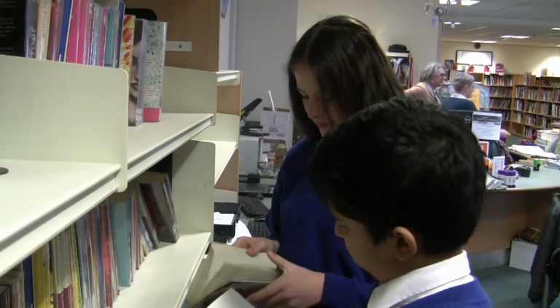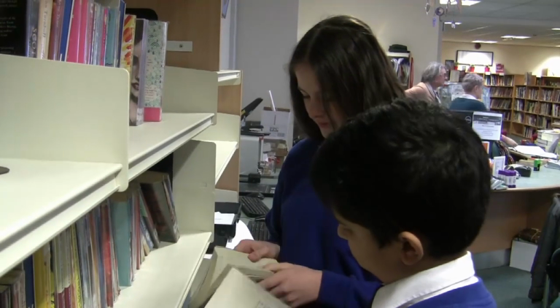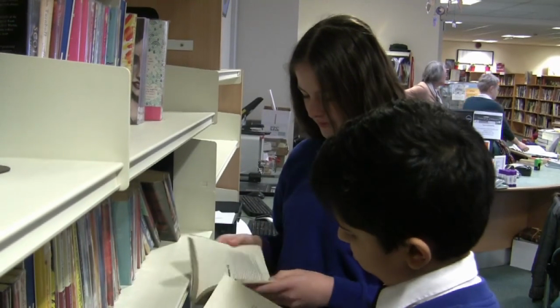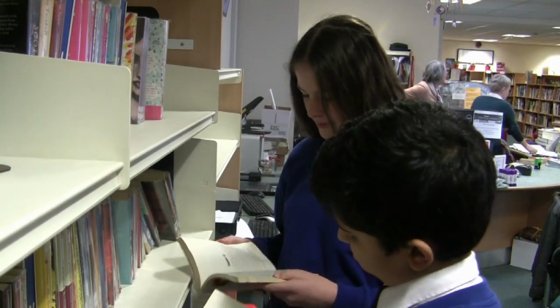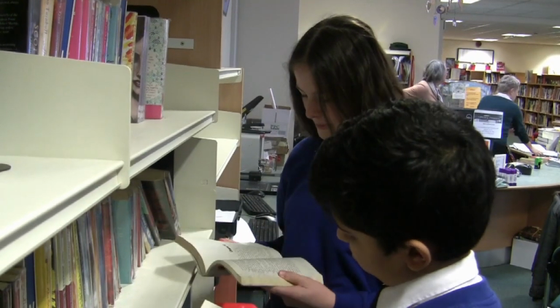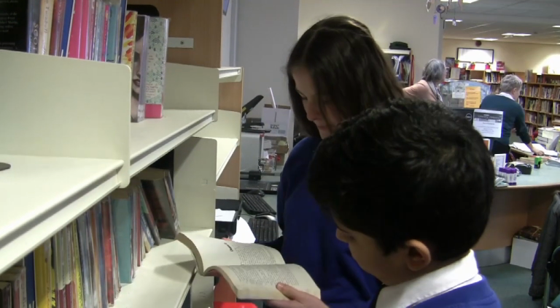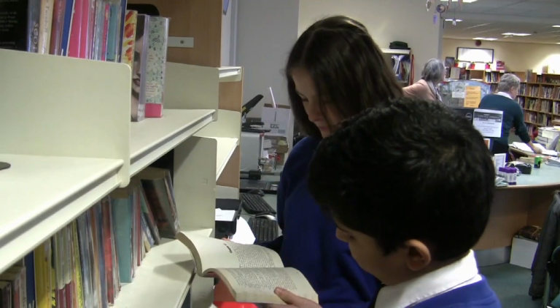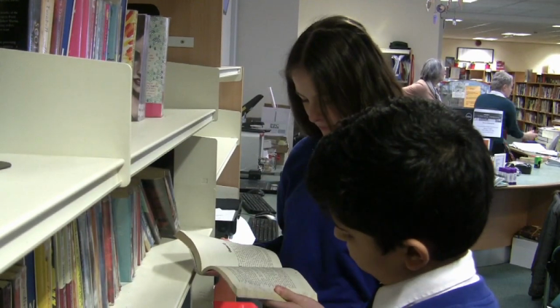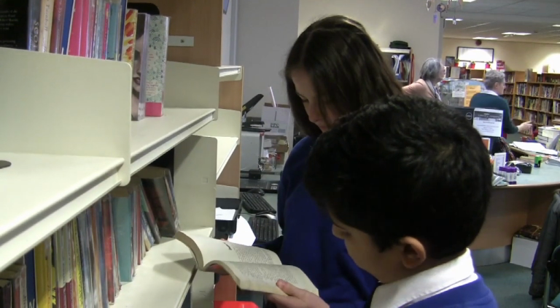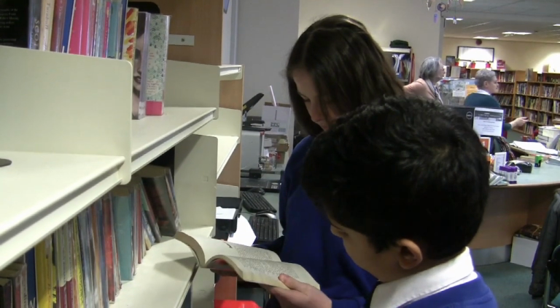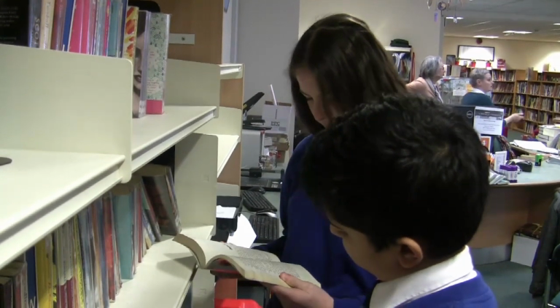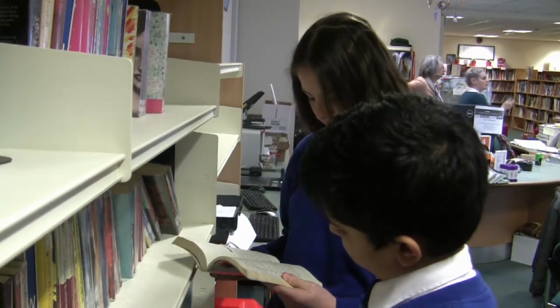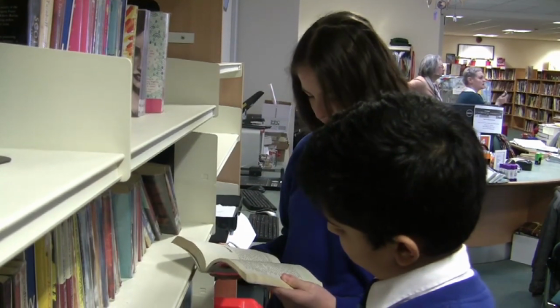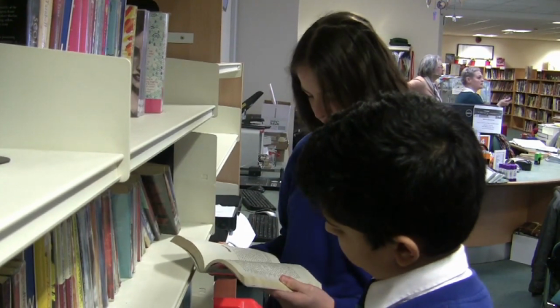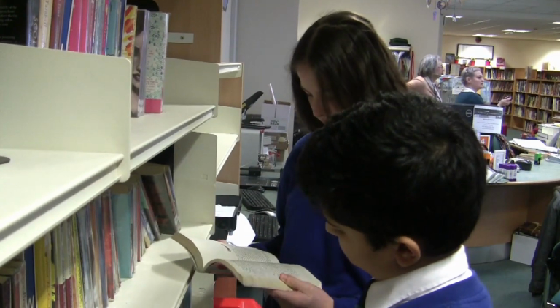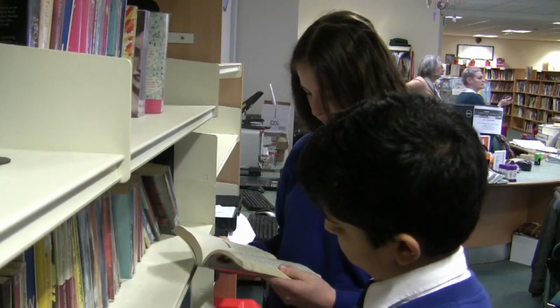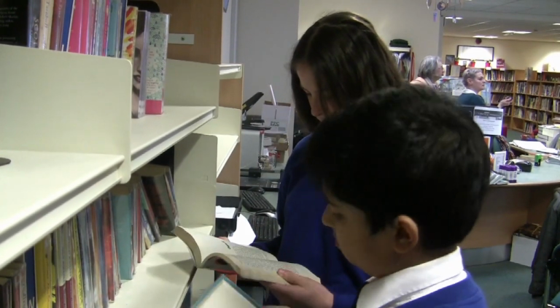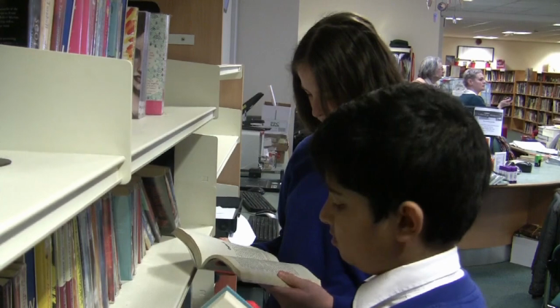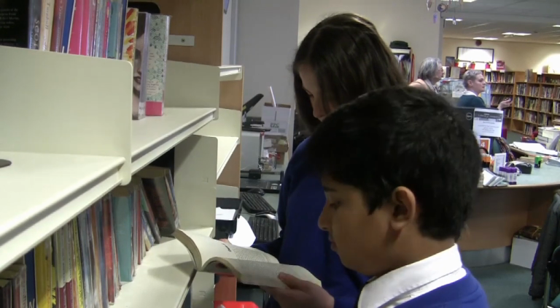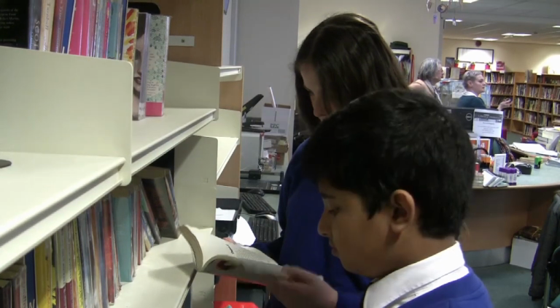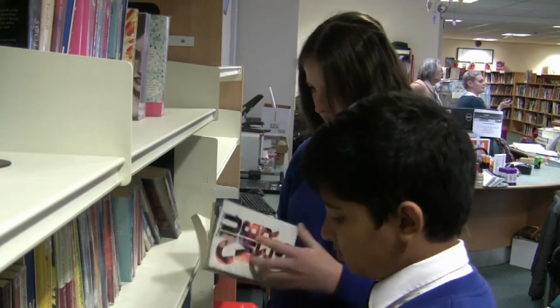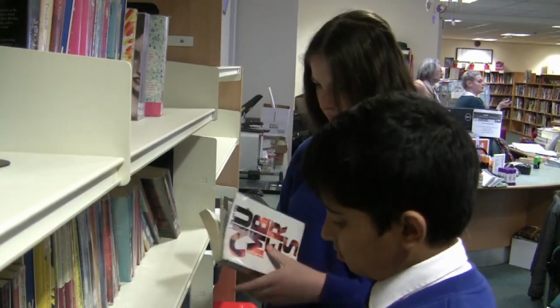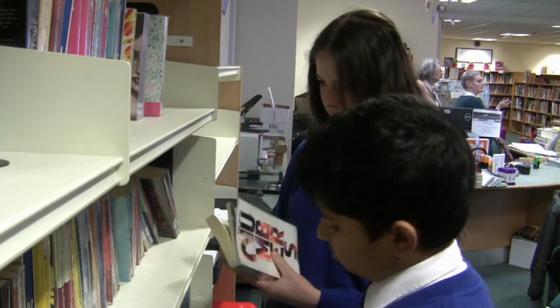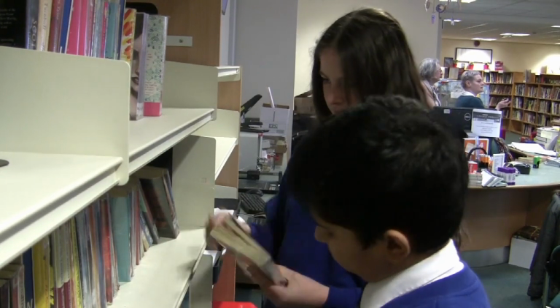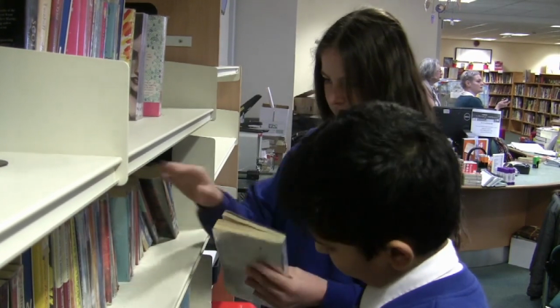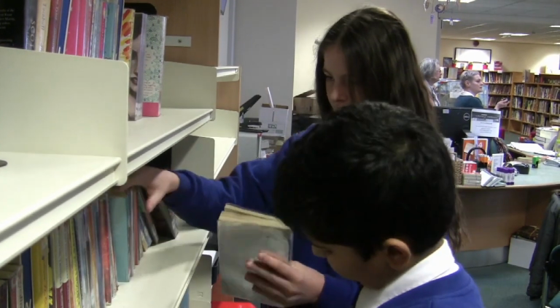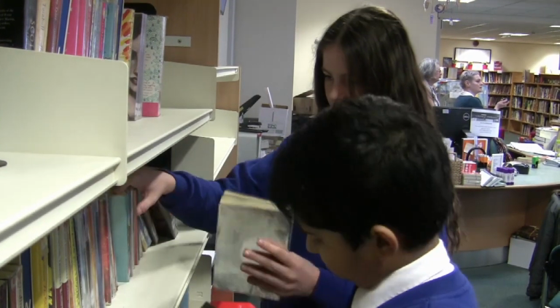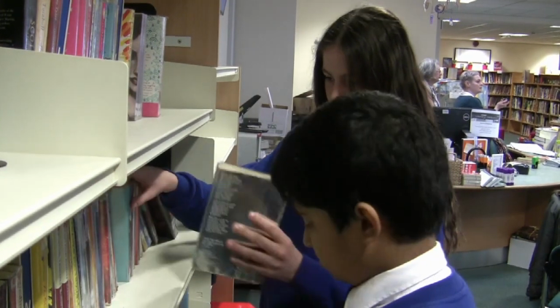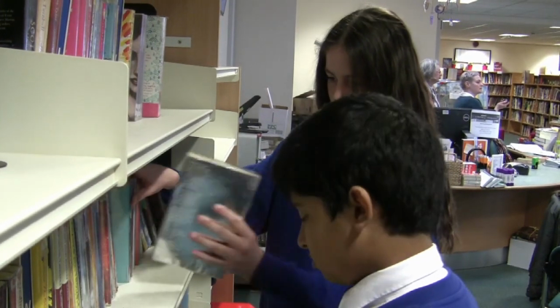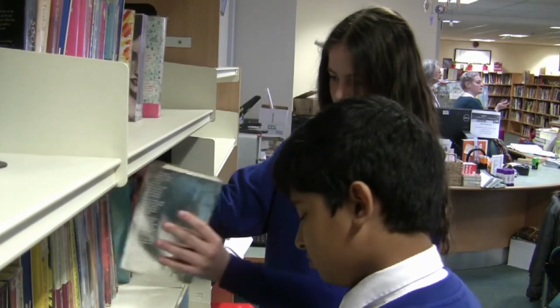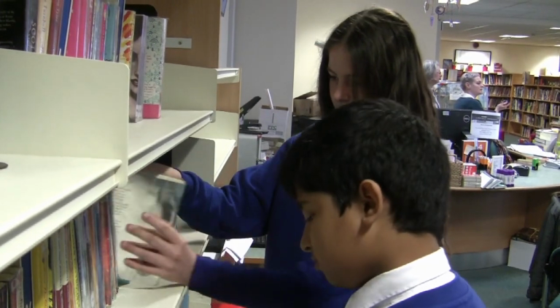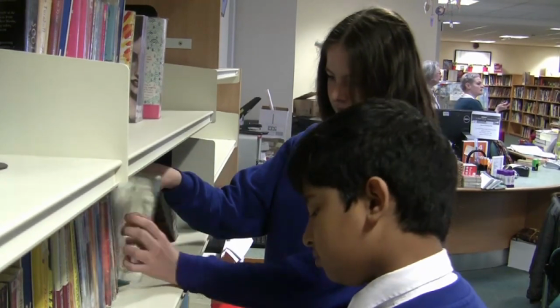Books can be read independently, in pairs or in groups, or even by the whole class.